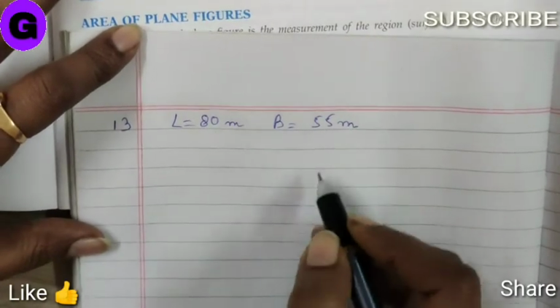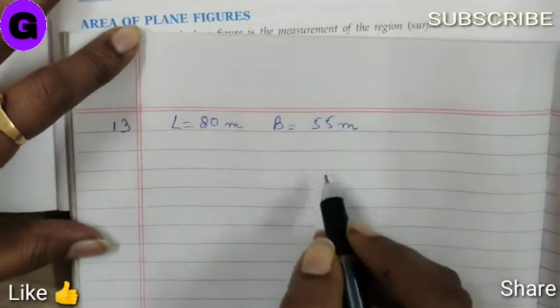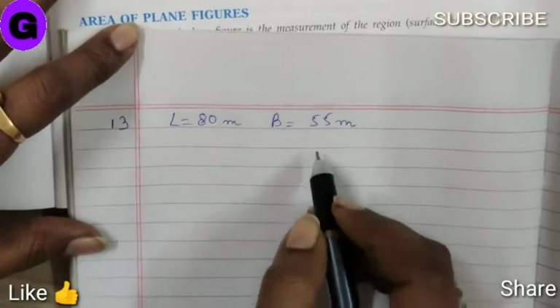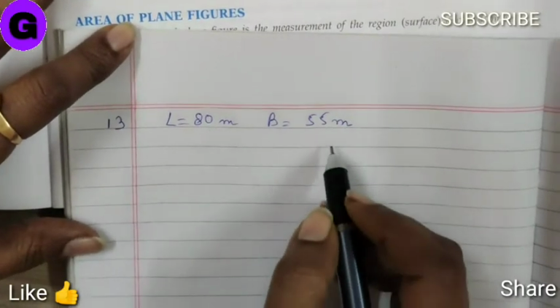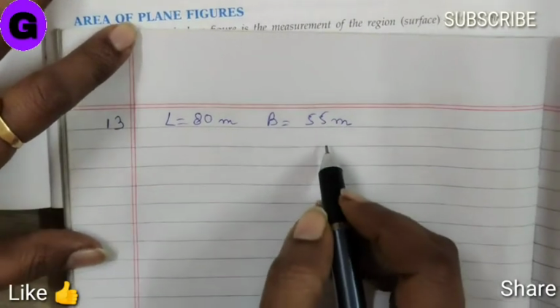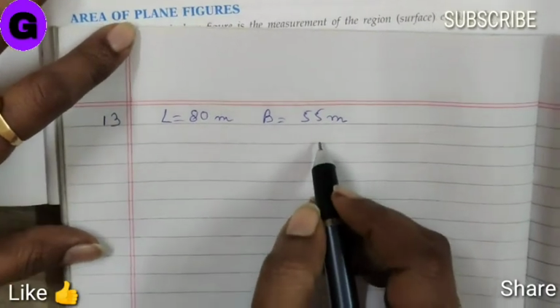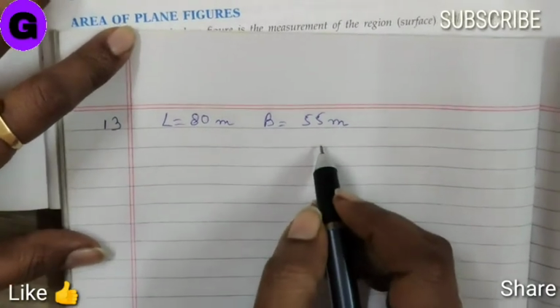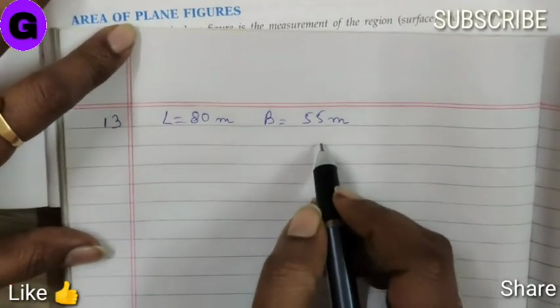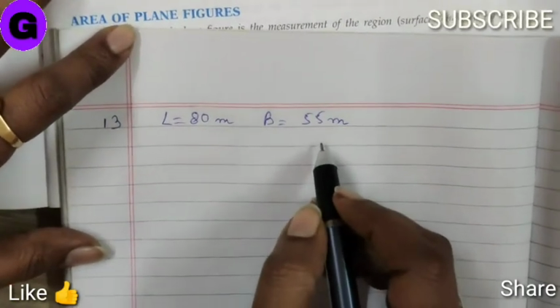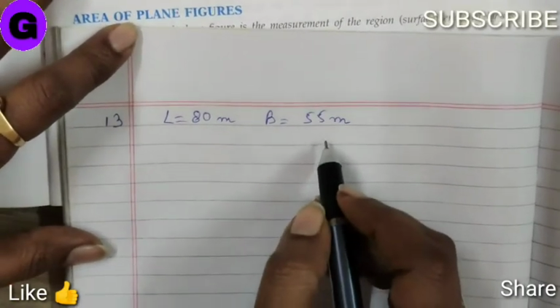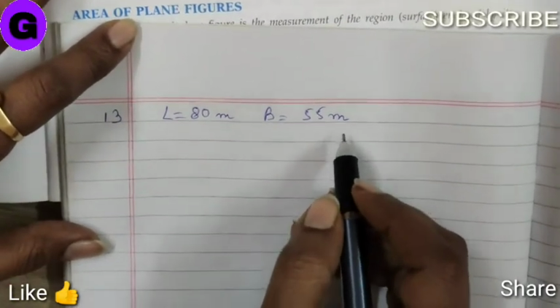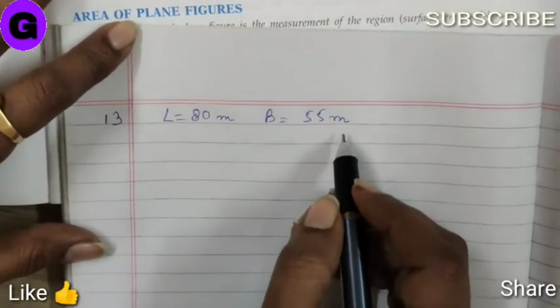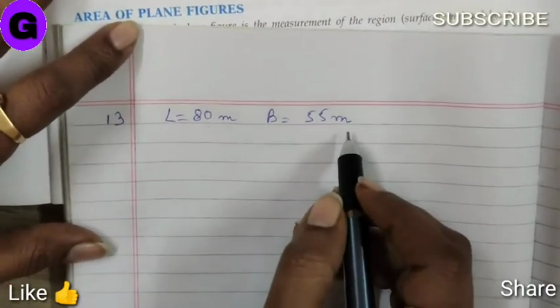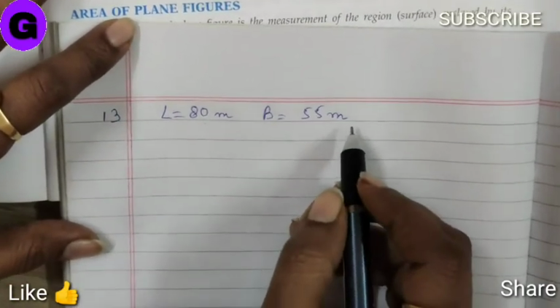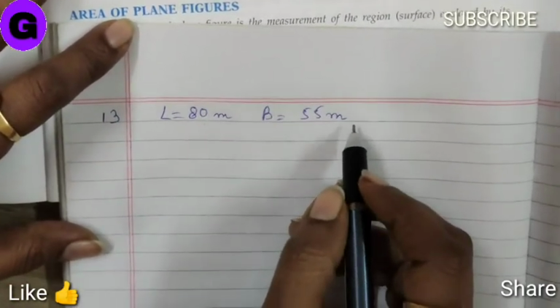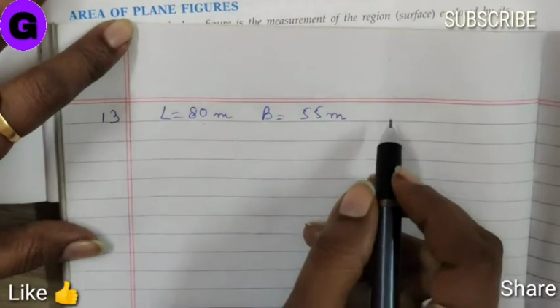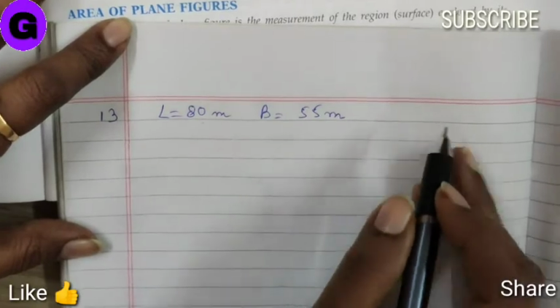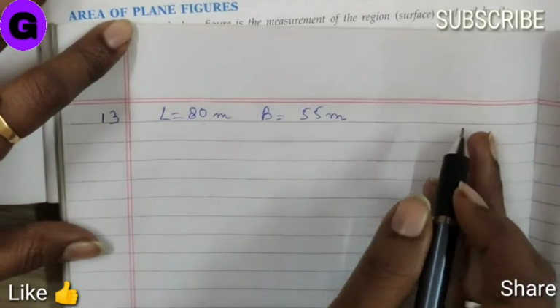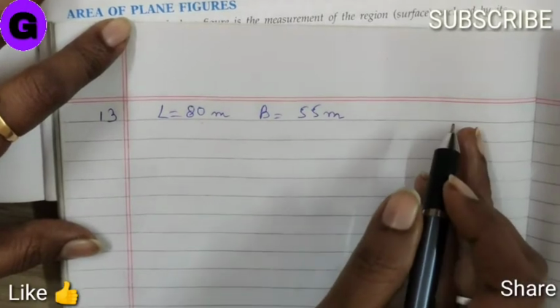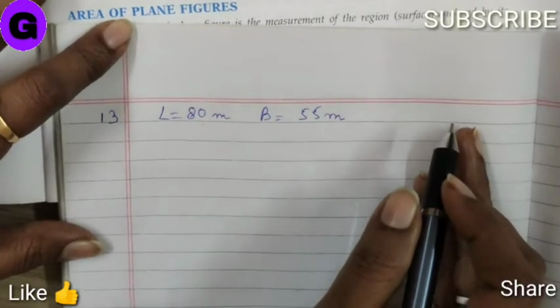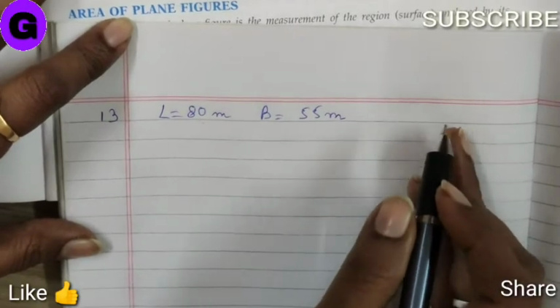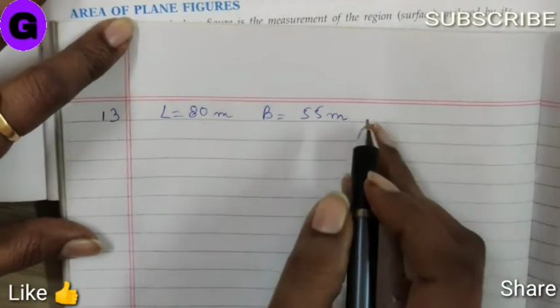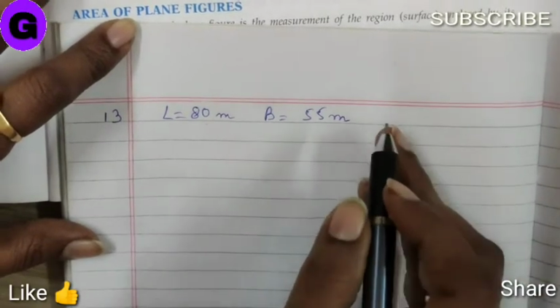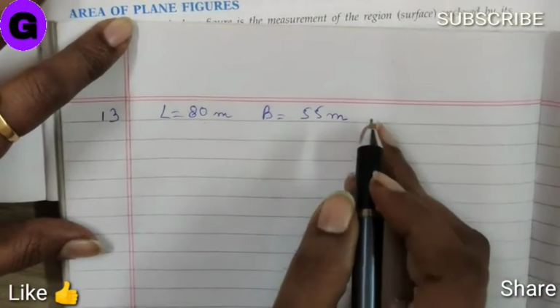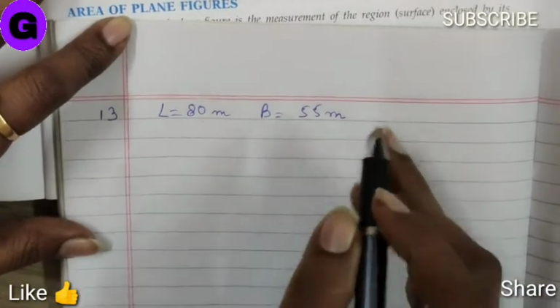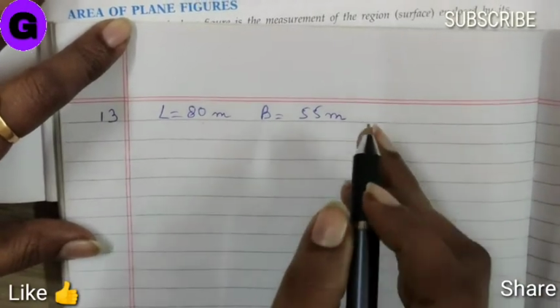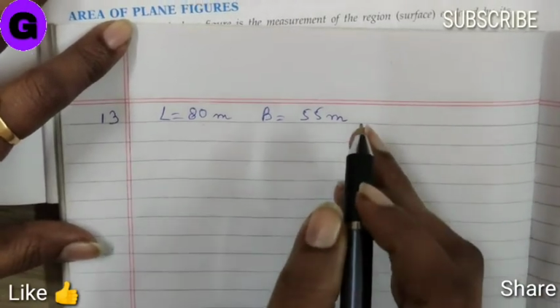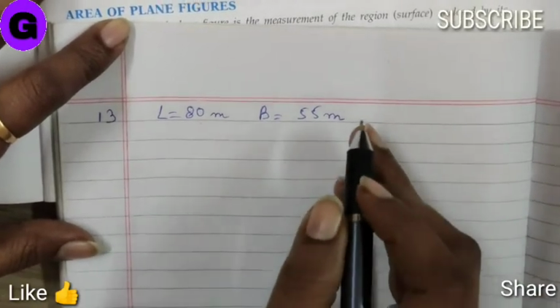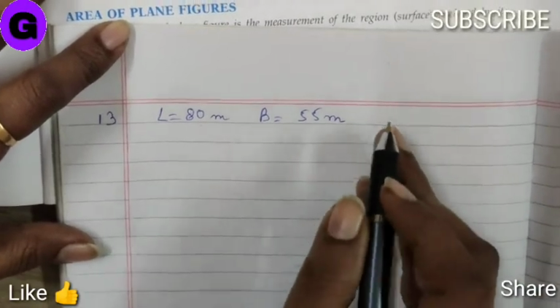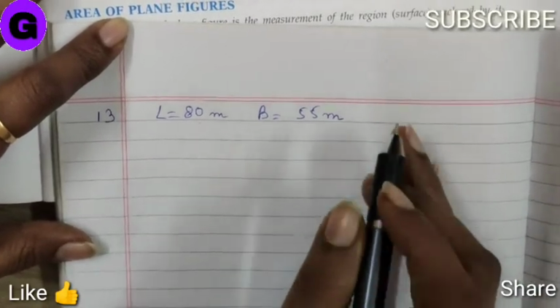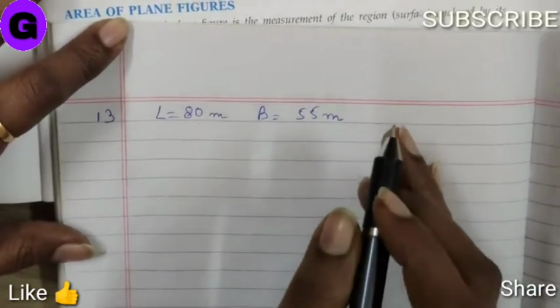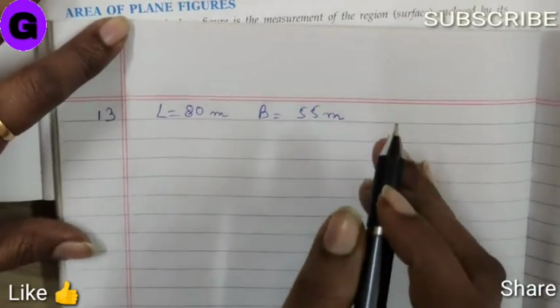While Pankaj runs around a square park of side 75 meter. So, who covers more distance and by how much?